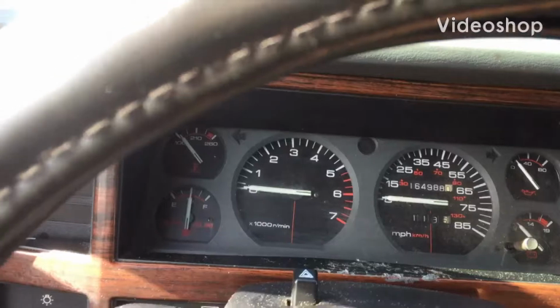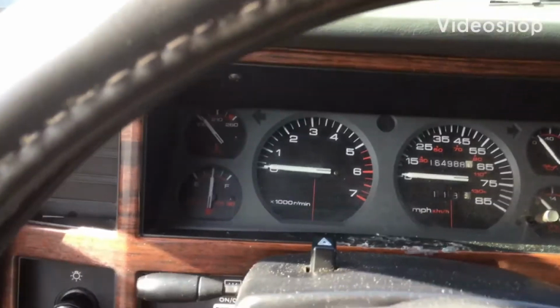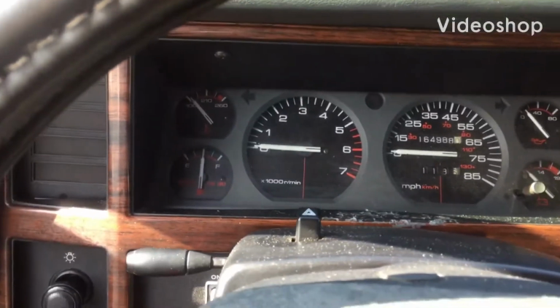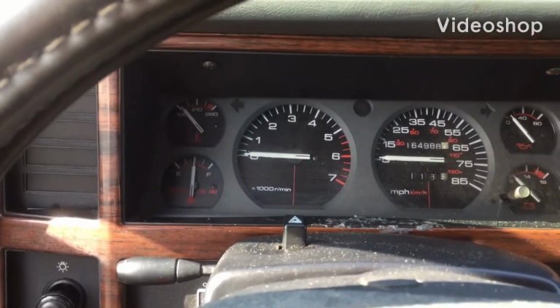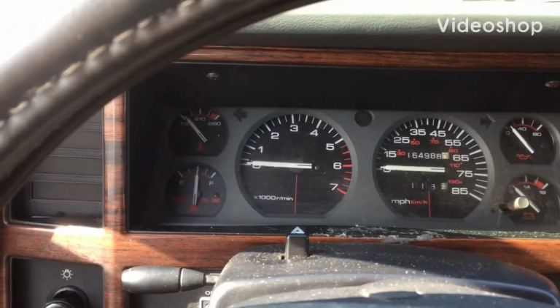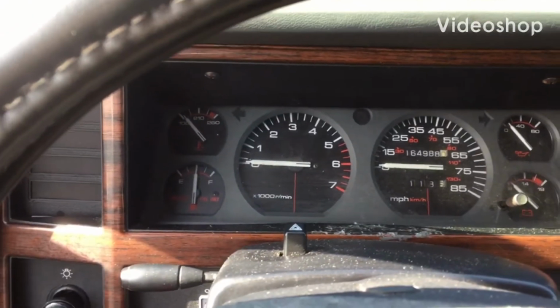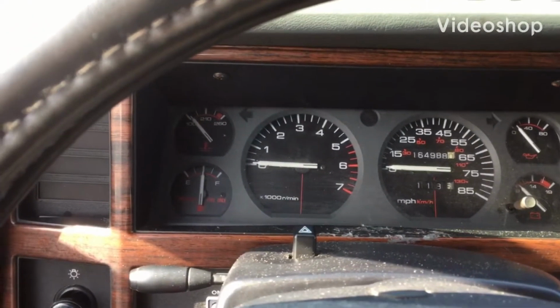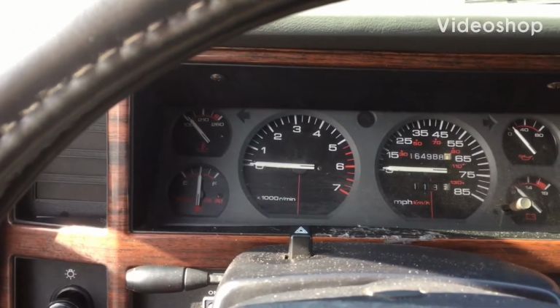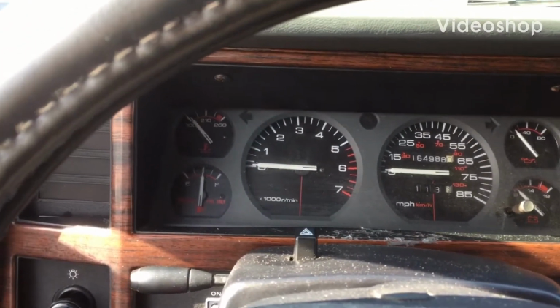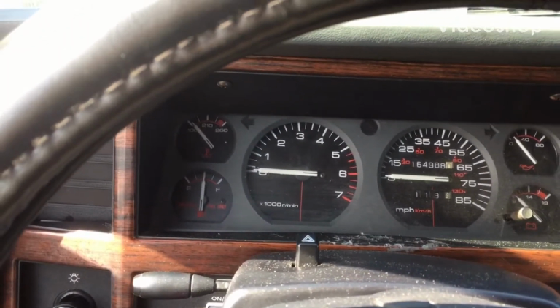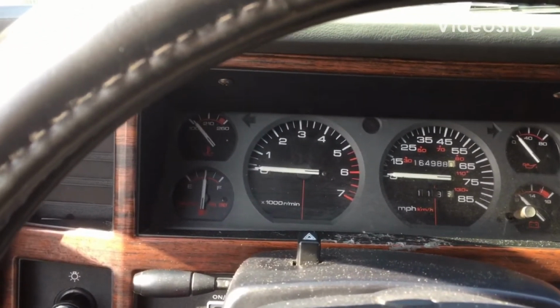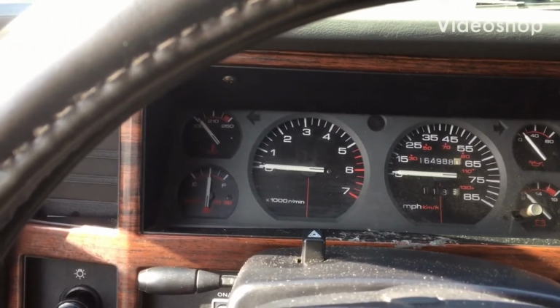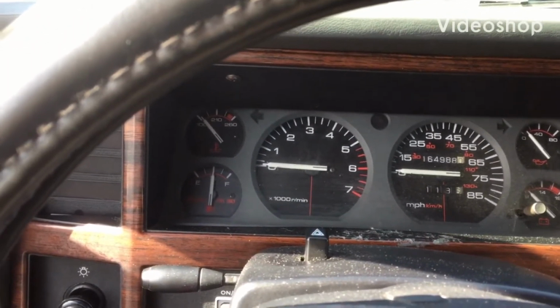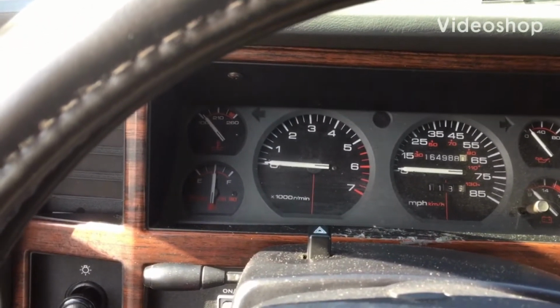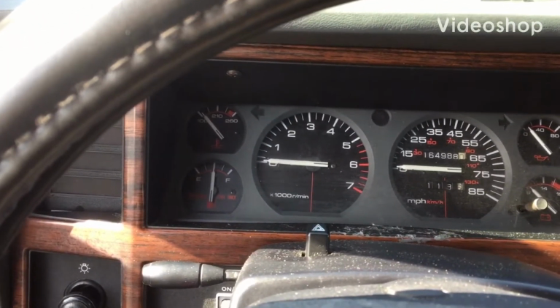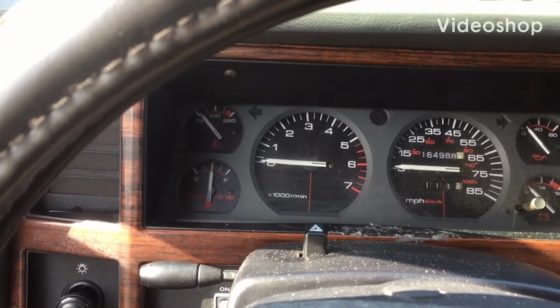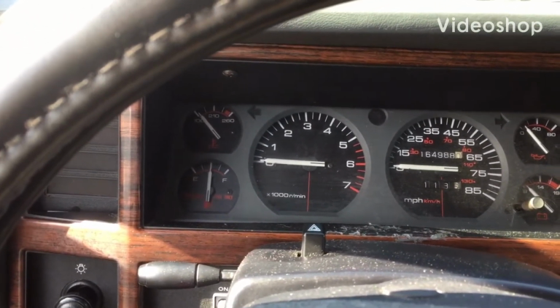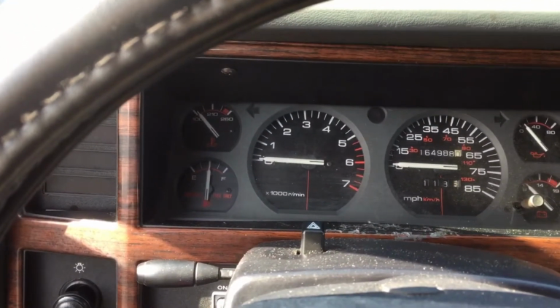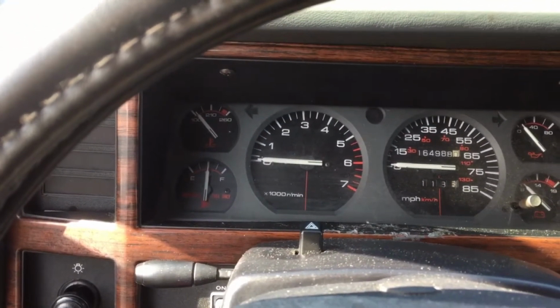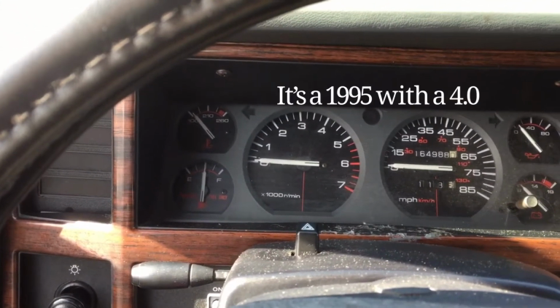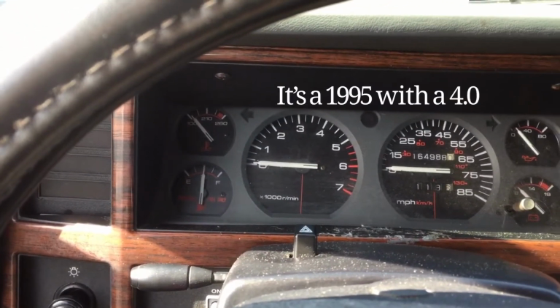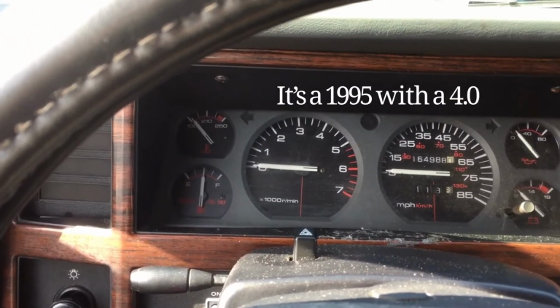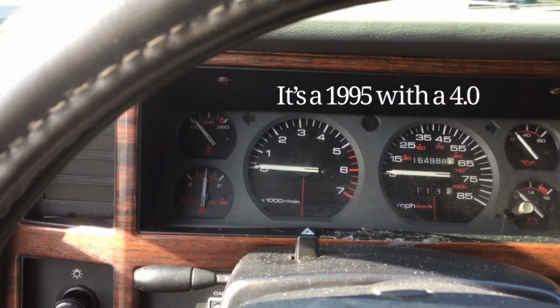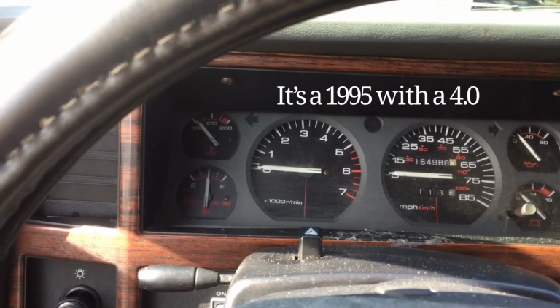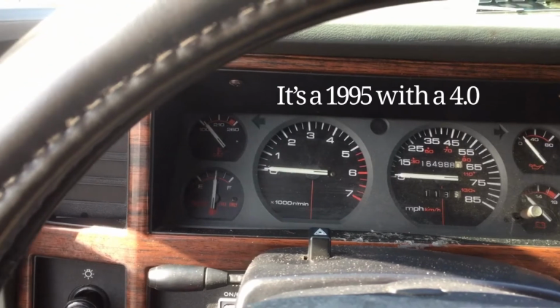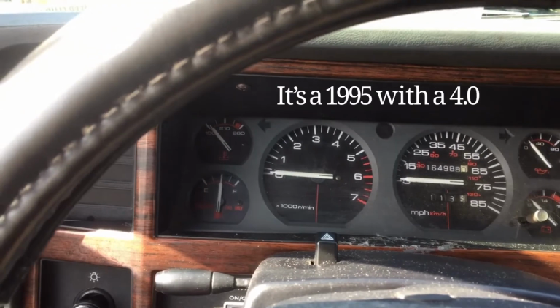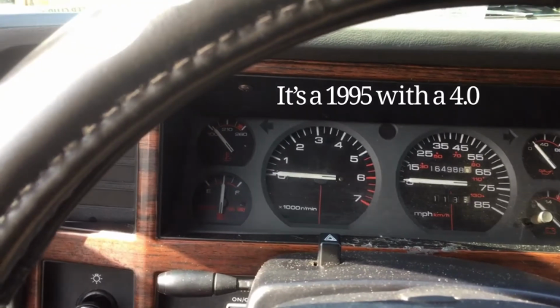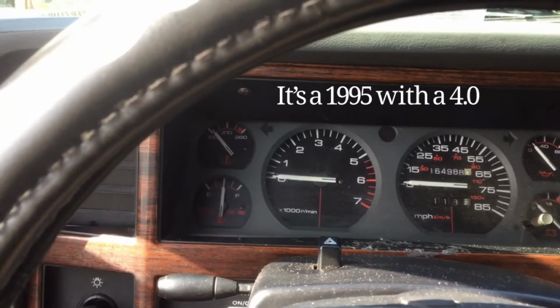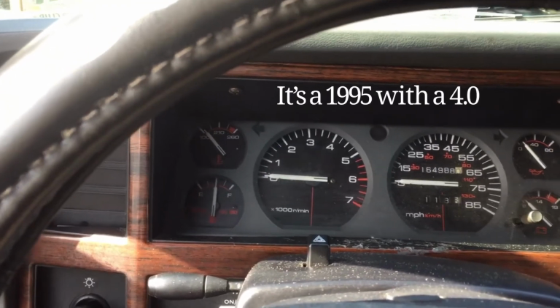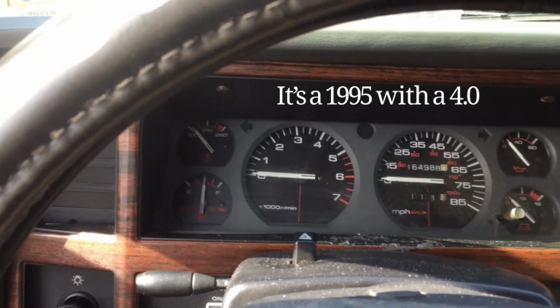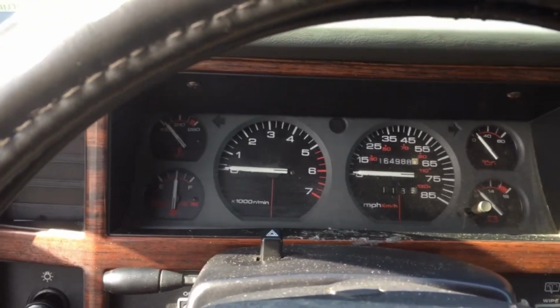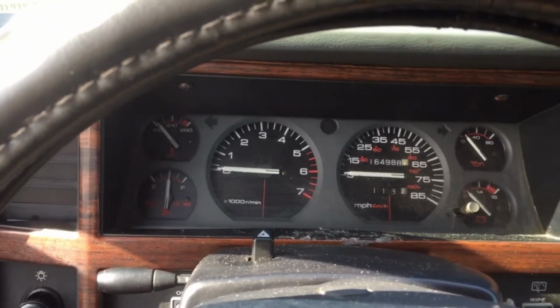We got a Jeep Cherokee. It's a 1996 and a customer complained it's a crank no start.